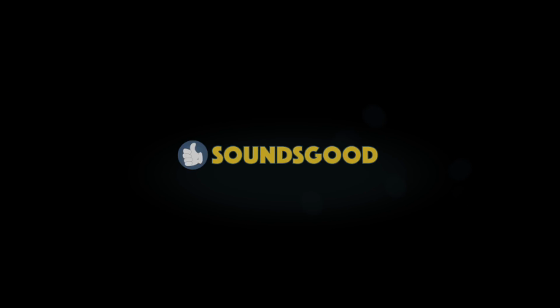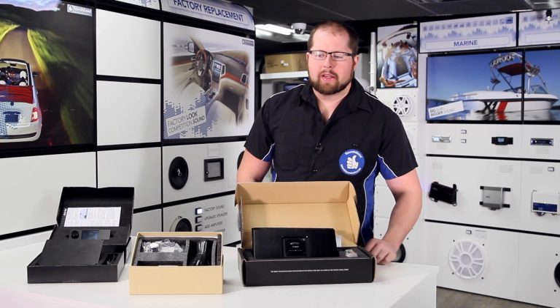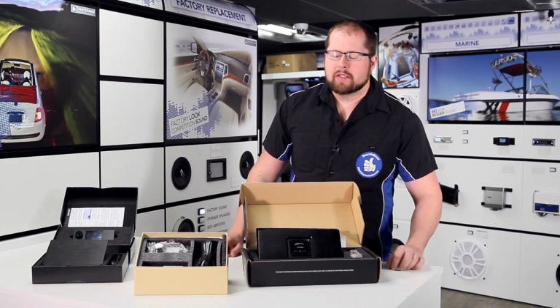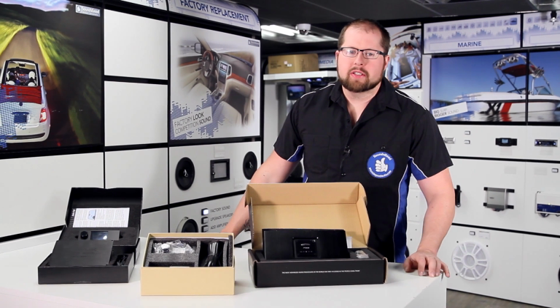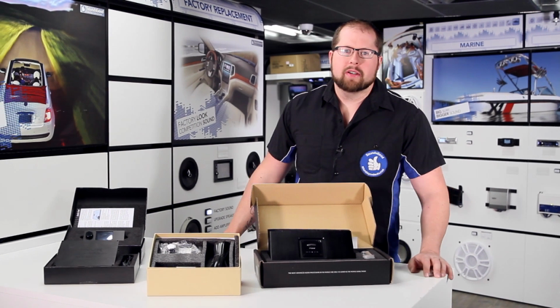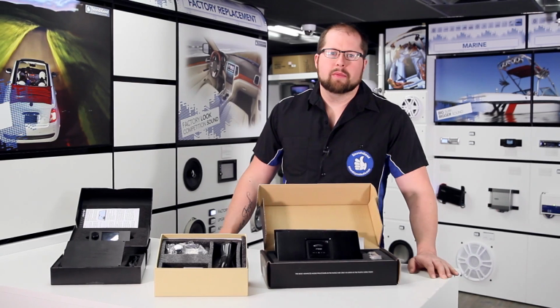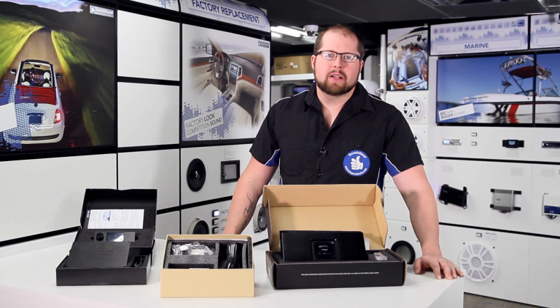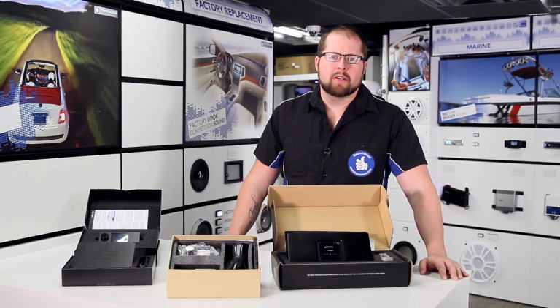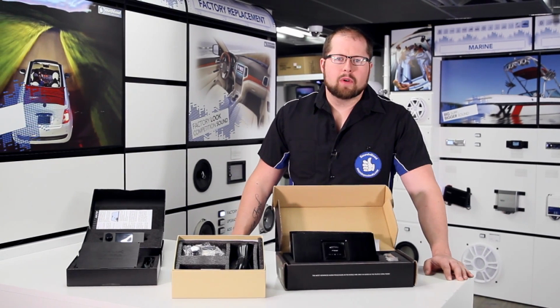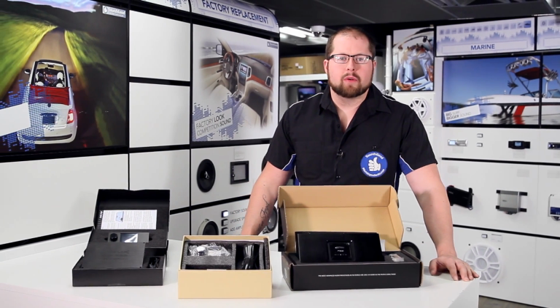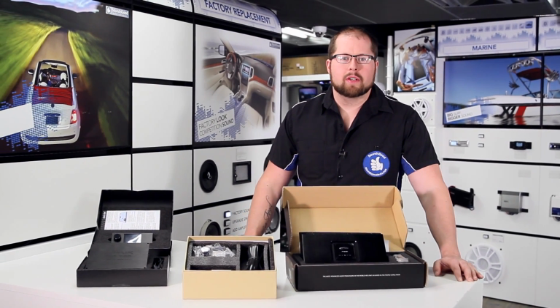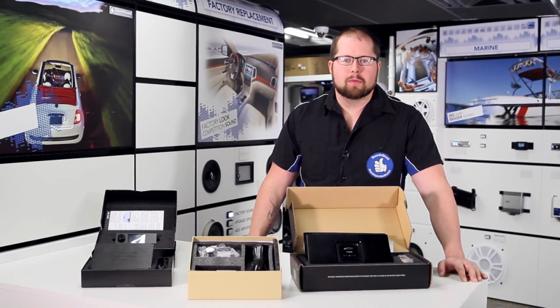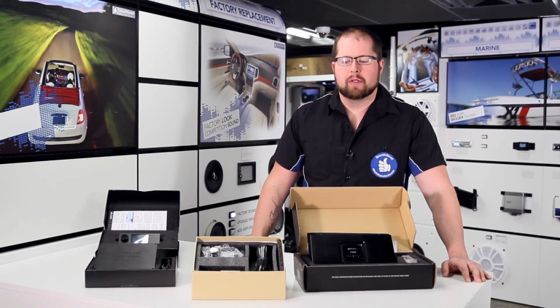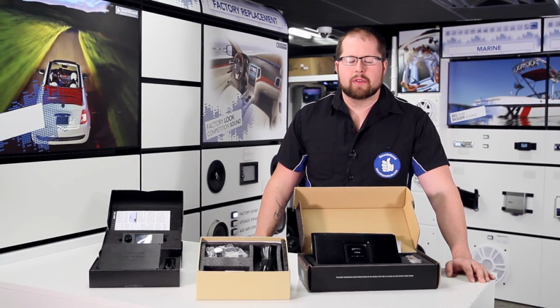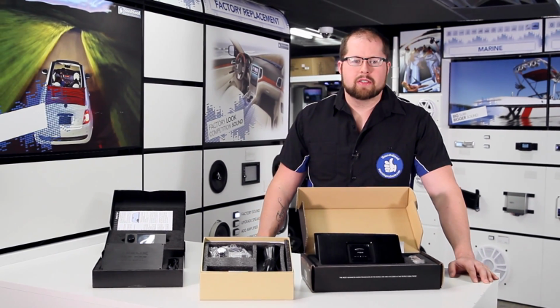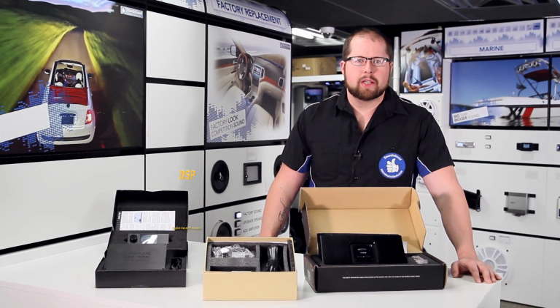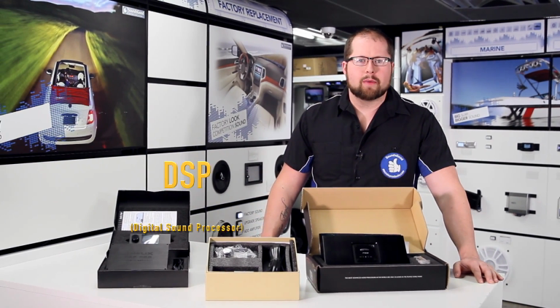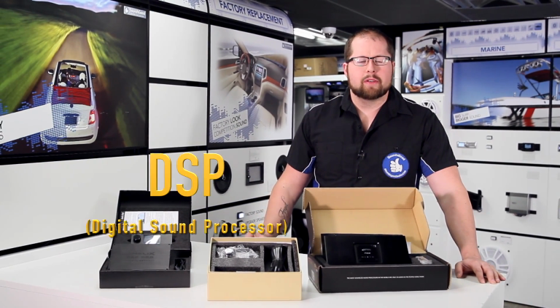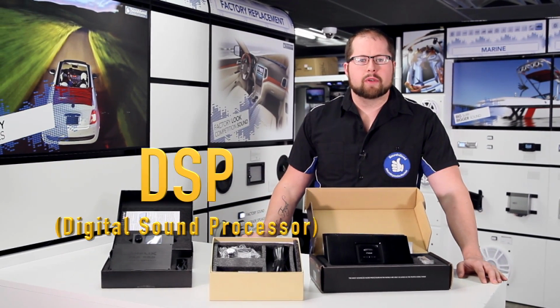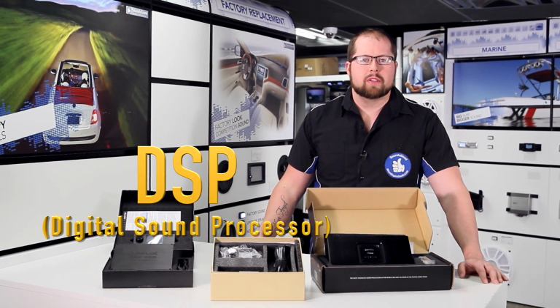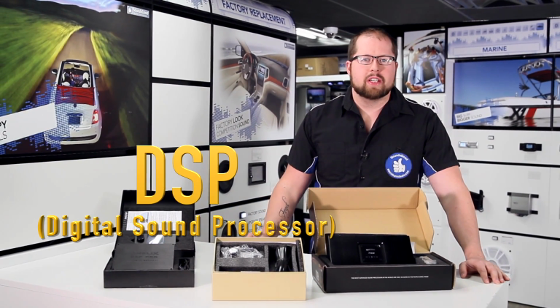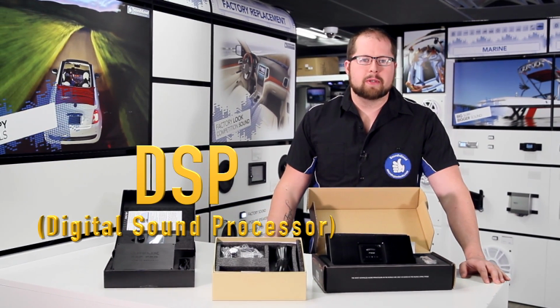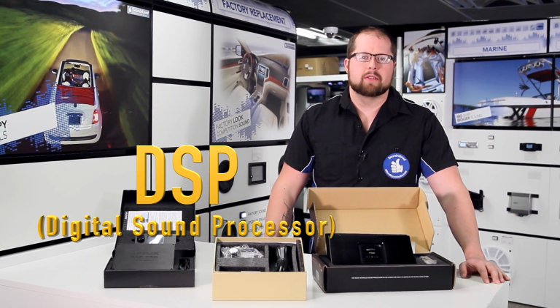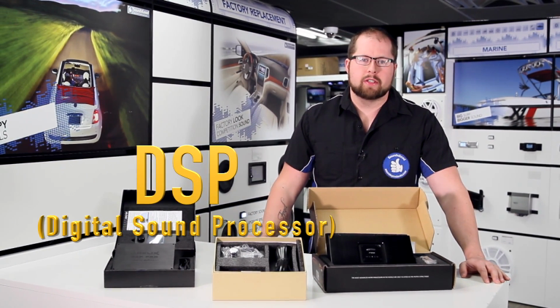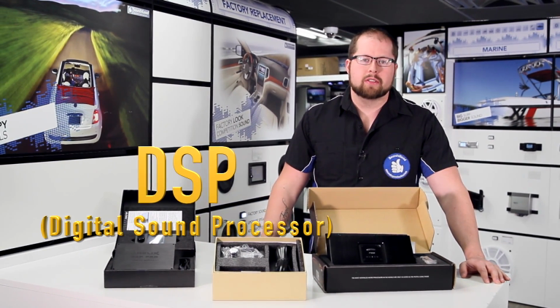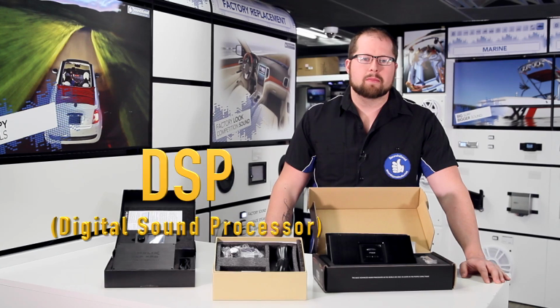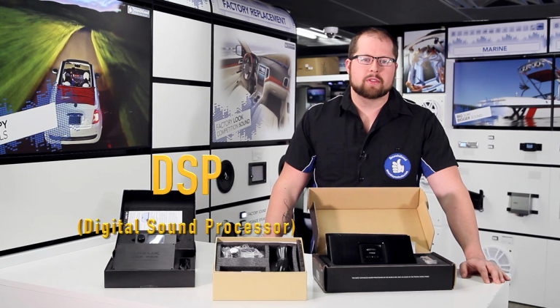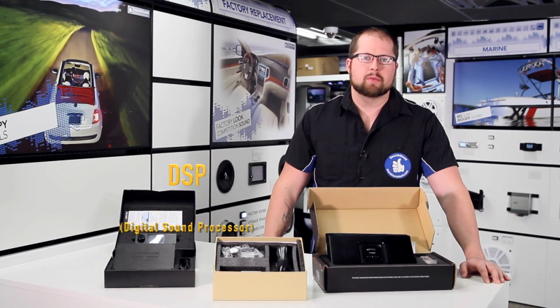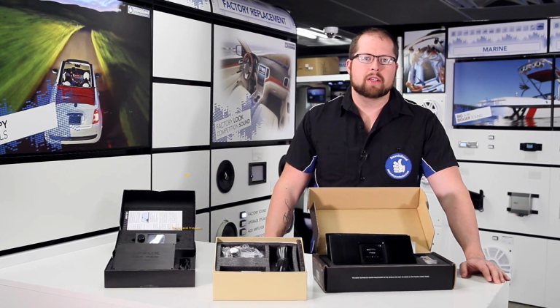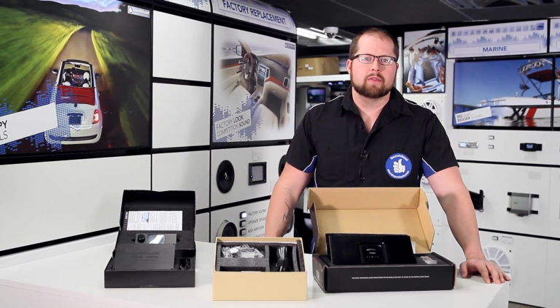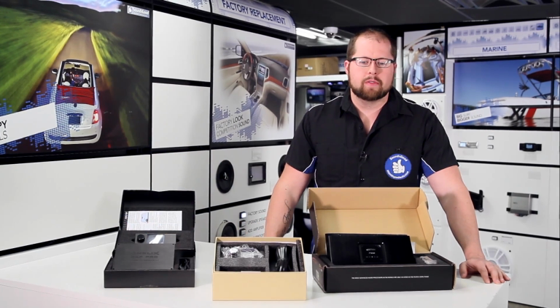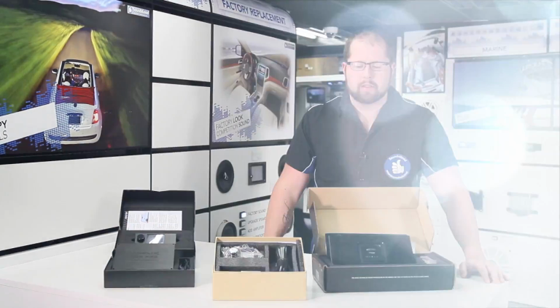Hey guys, Justin here again with Sounds Good. I want to go over a couple really cool things this week — I wanted to focus on DSPs, or digital sound processors, and what they can do for your vehicle.